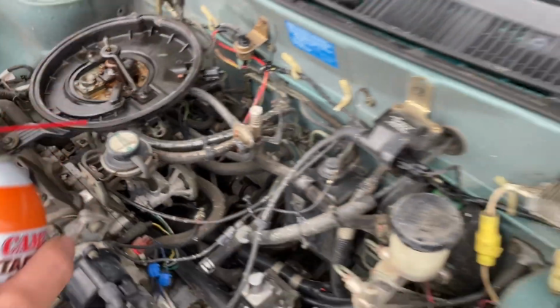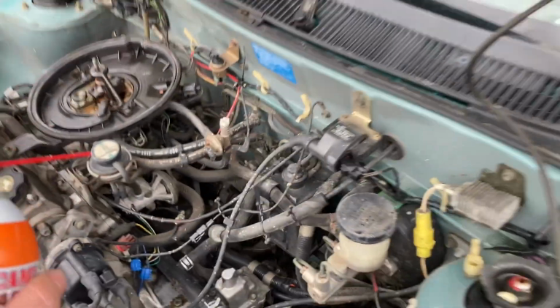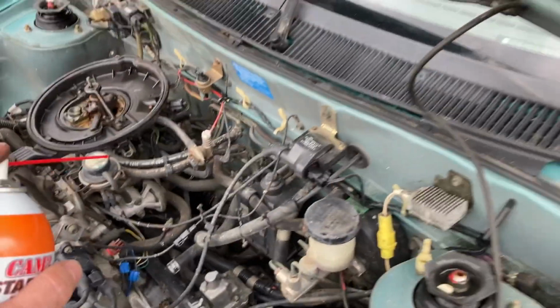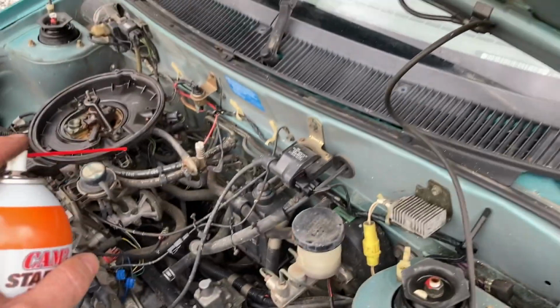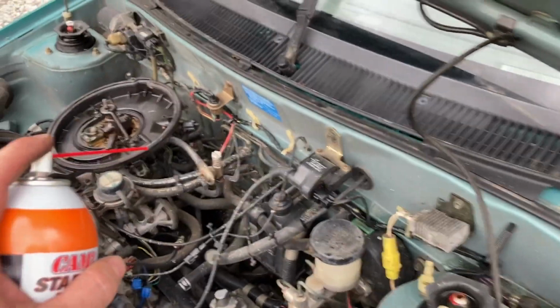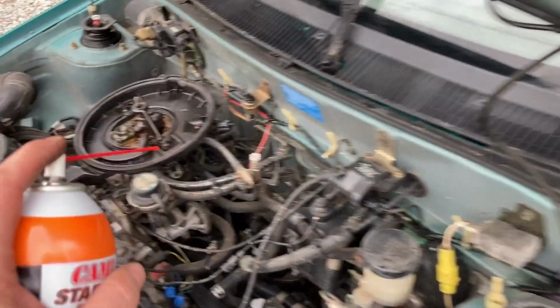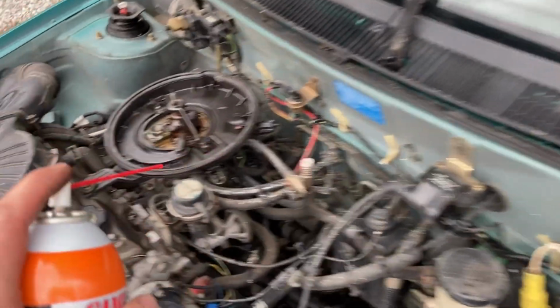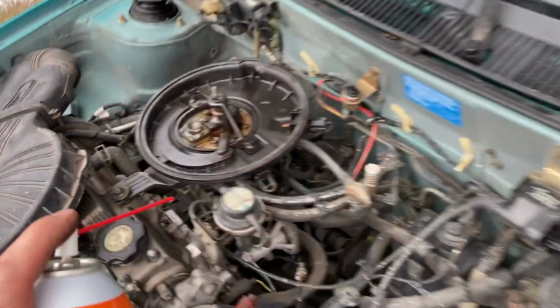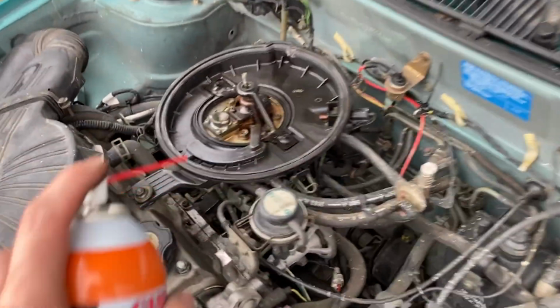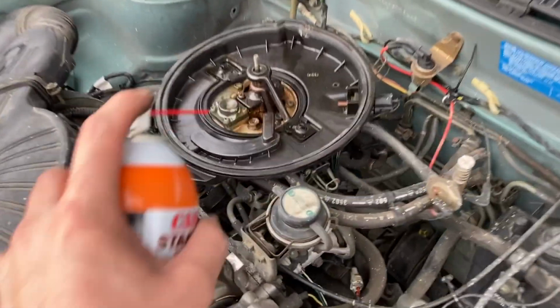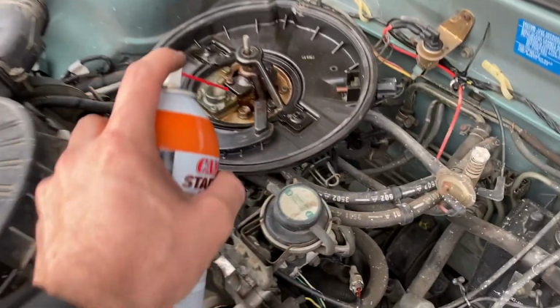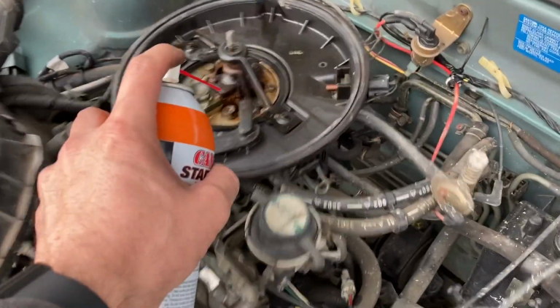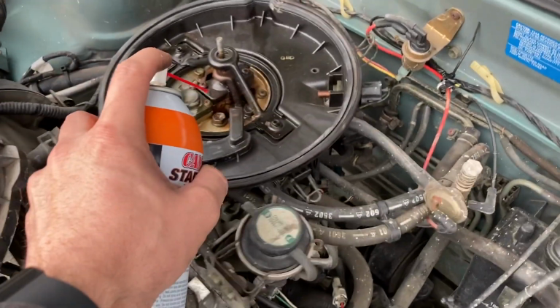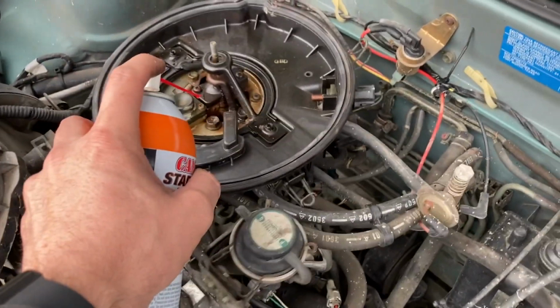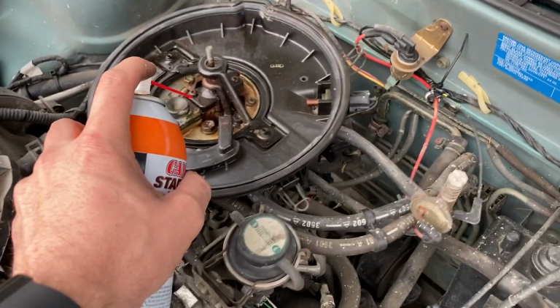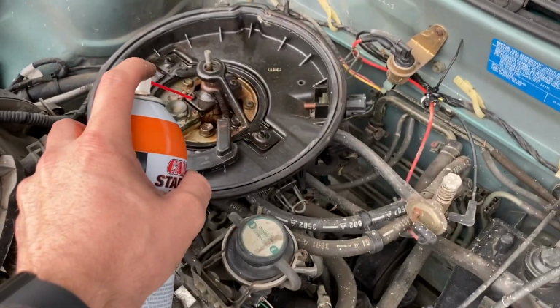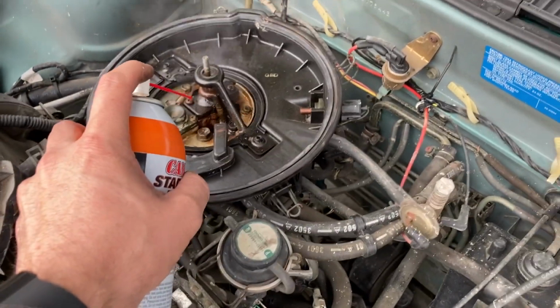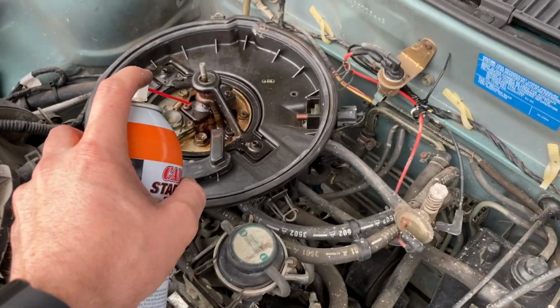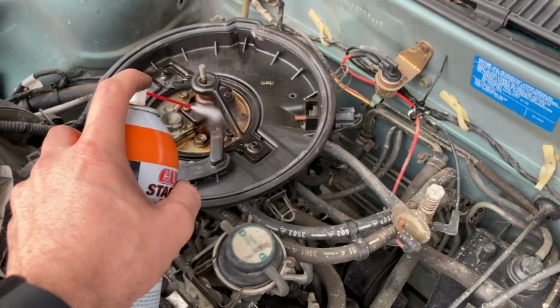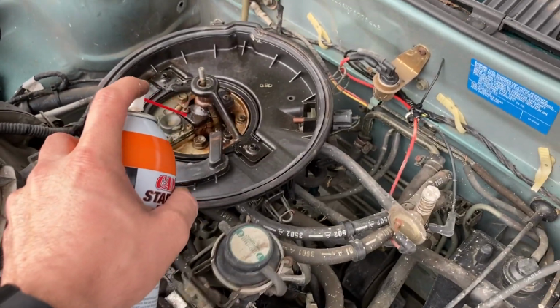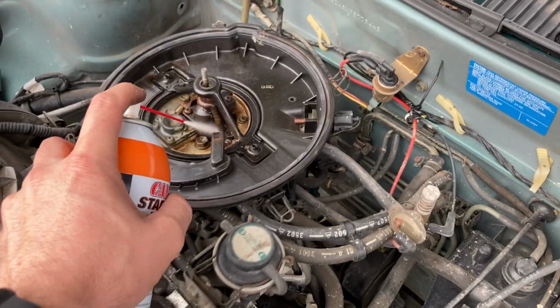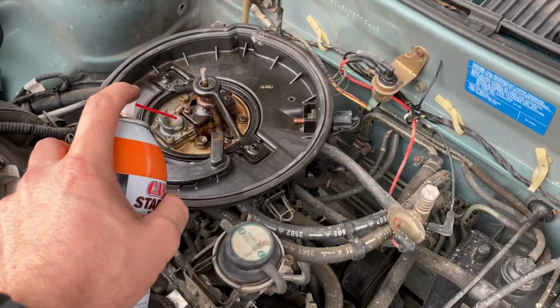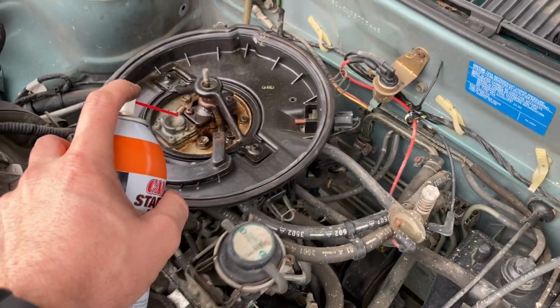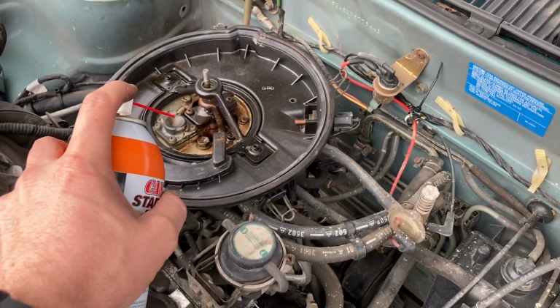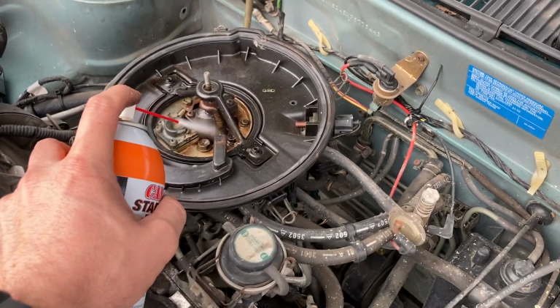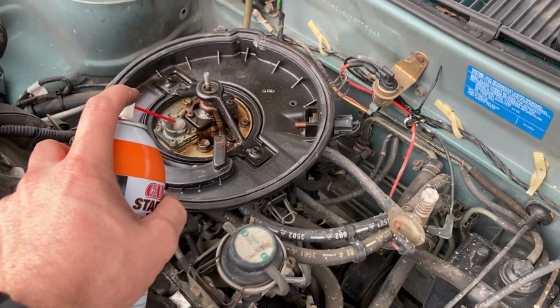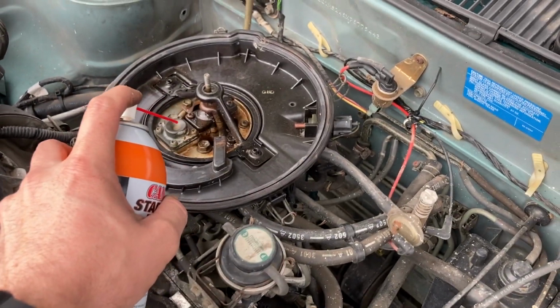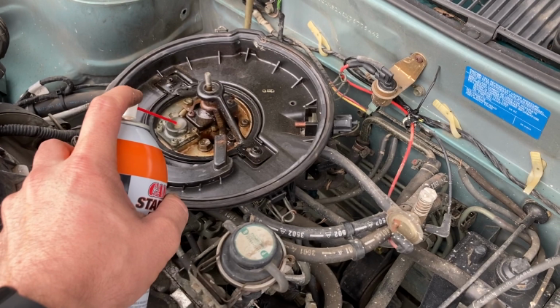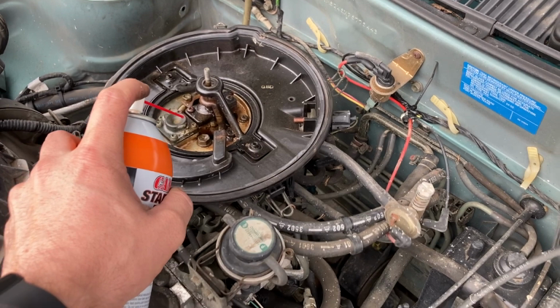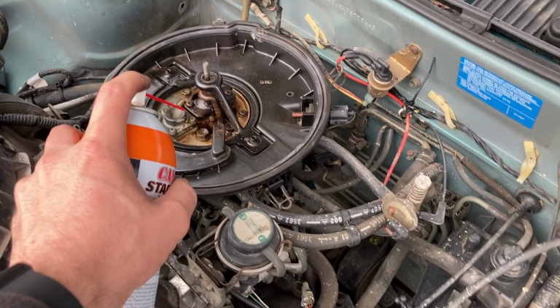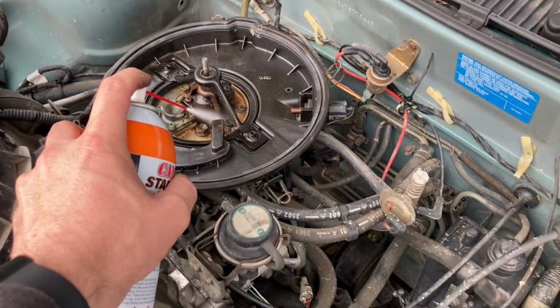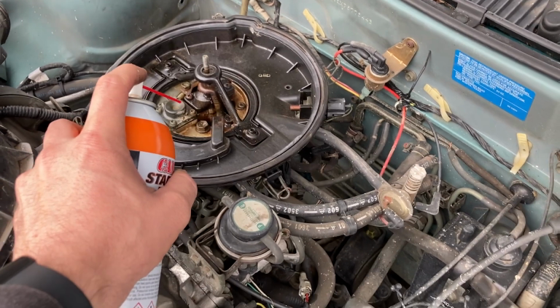Got some starting fluid. Go ahead and try it. Oh, she's running!